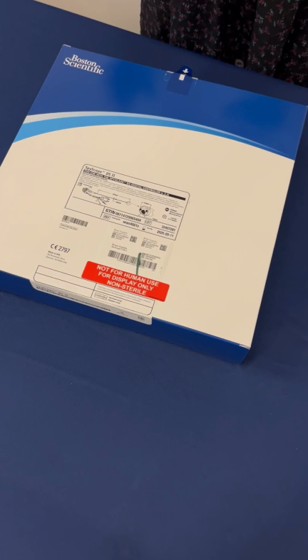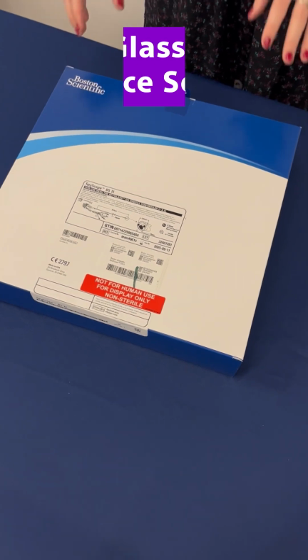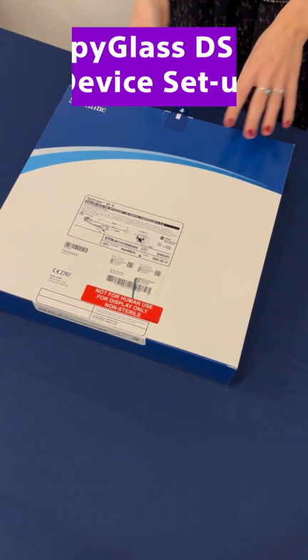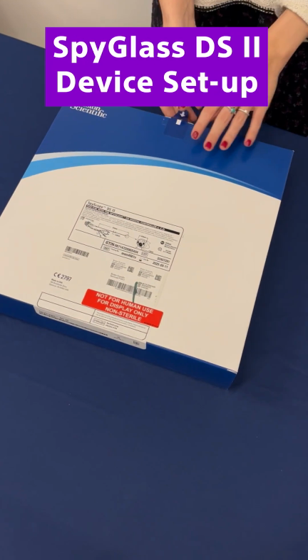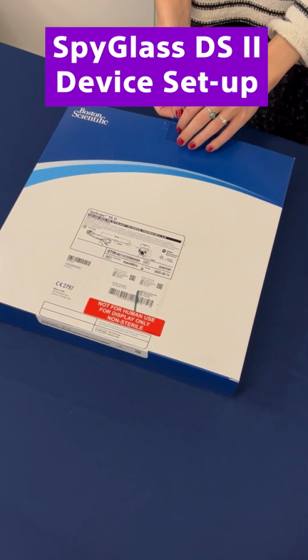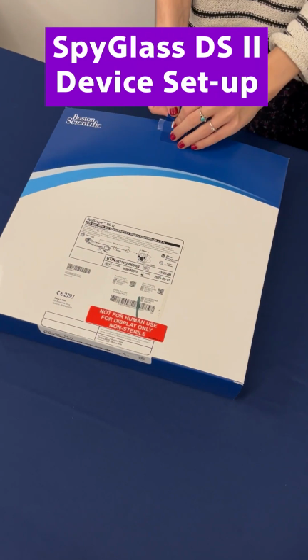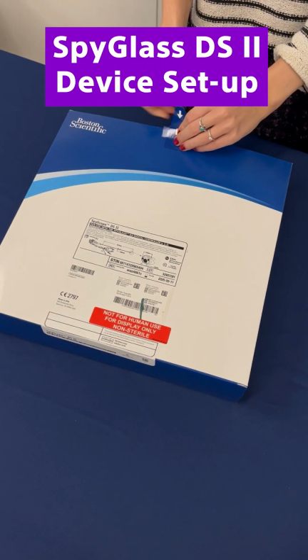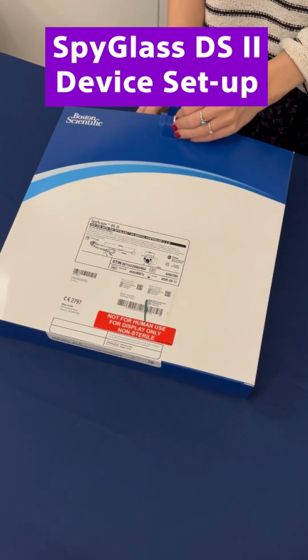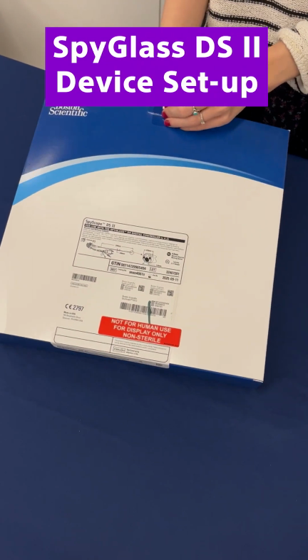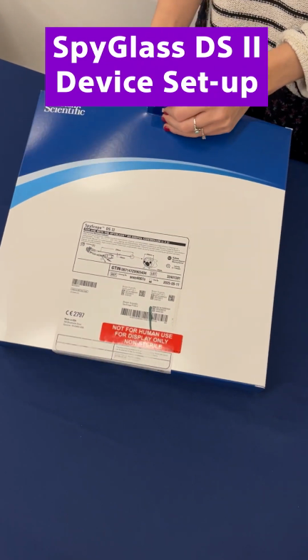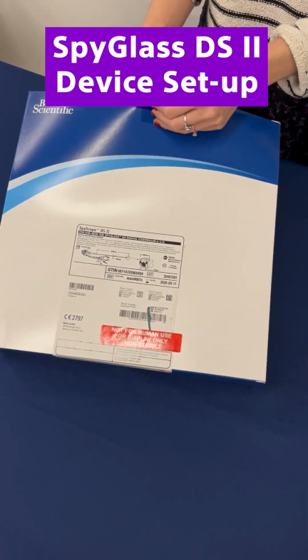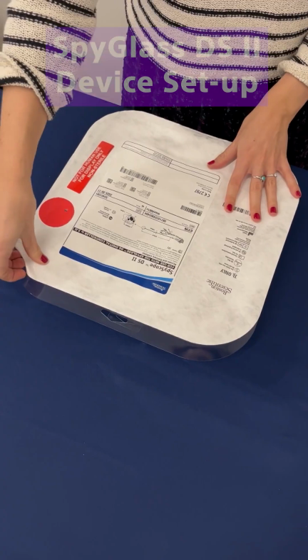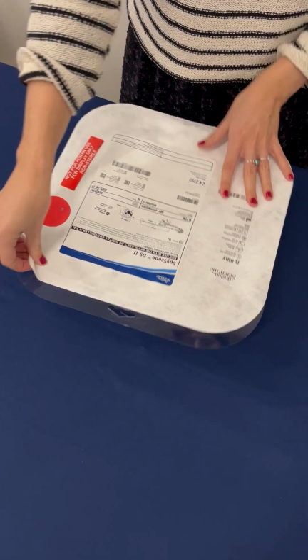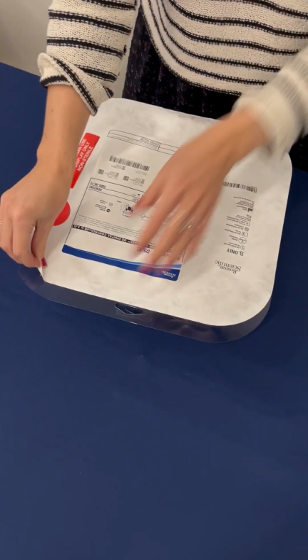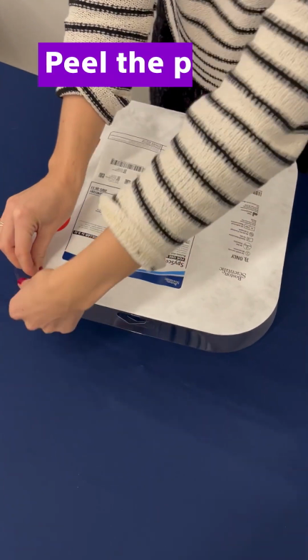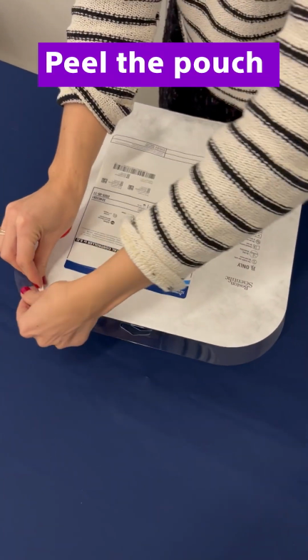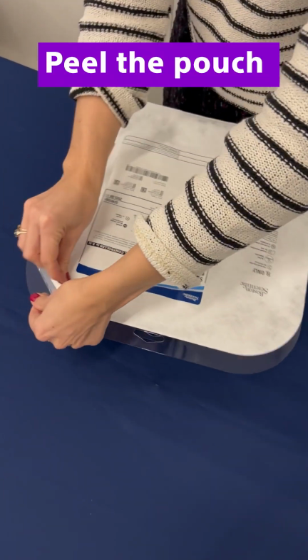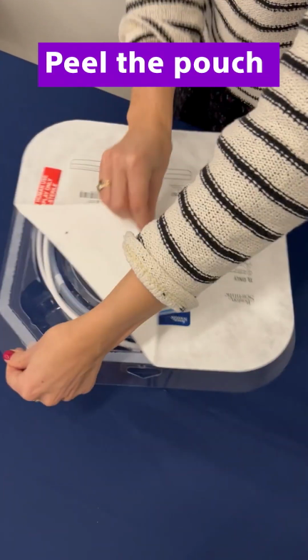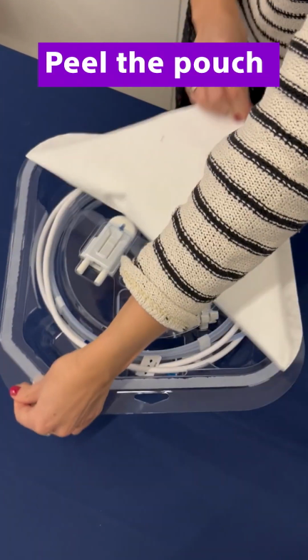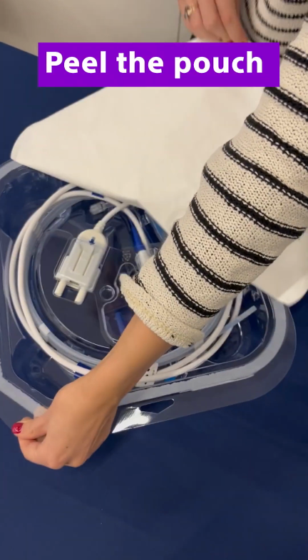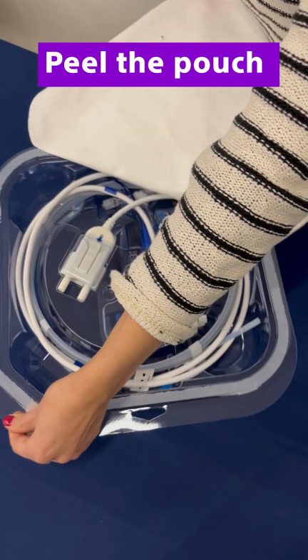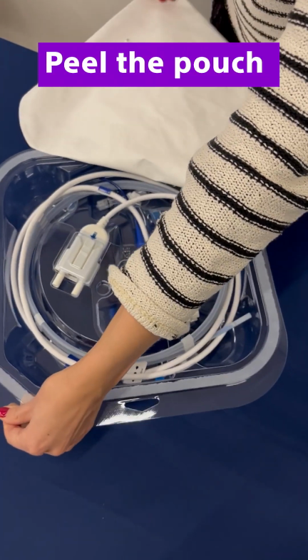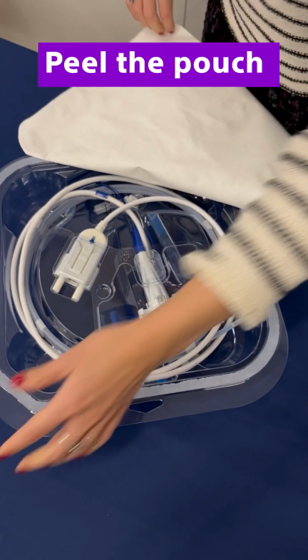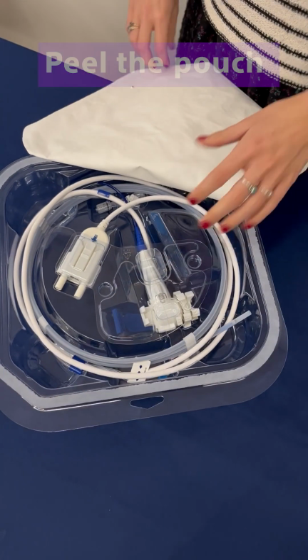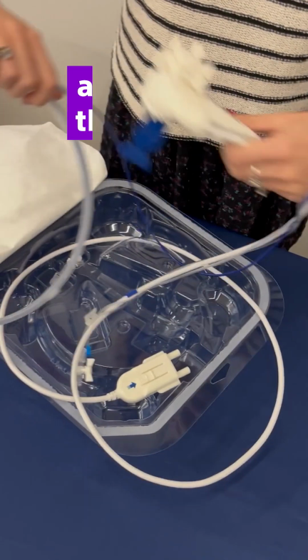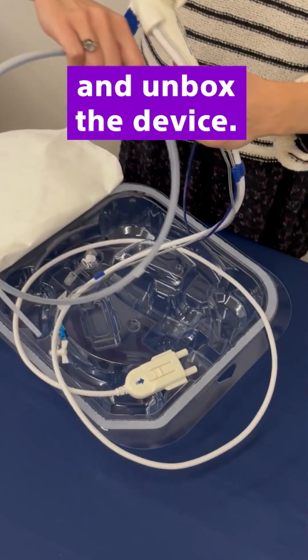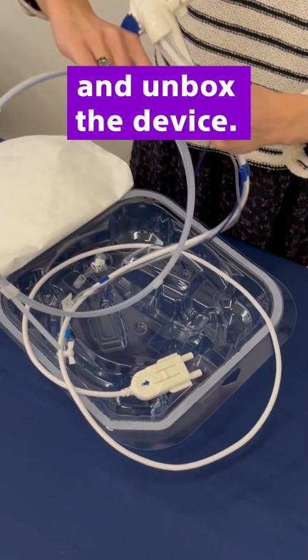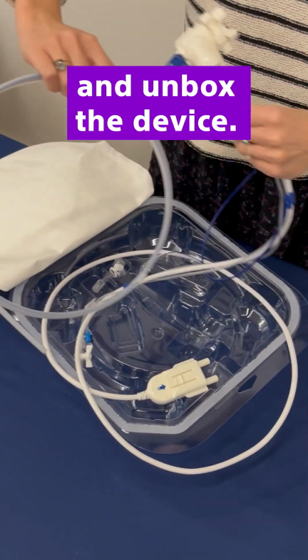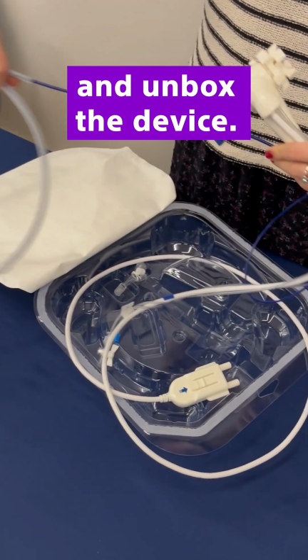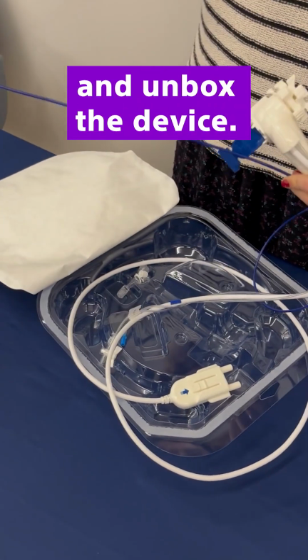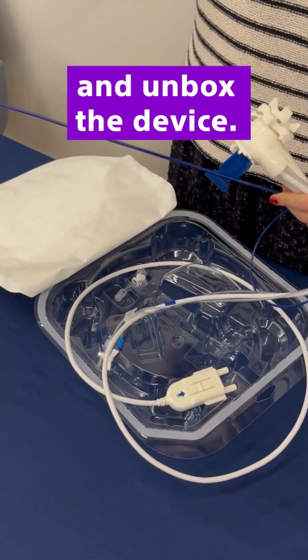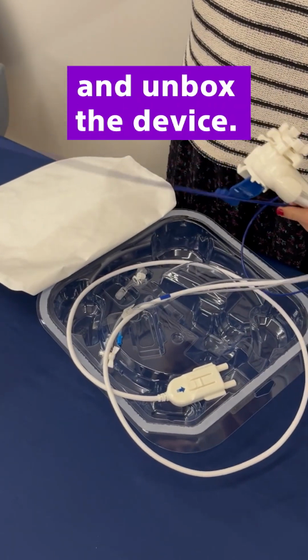How to set up the SpyGlass DS2 device. Peel the pouch and unbox the device.